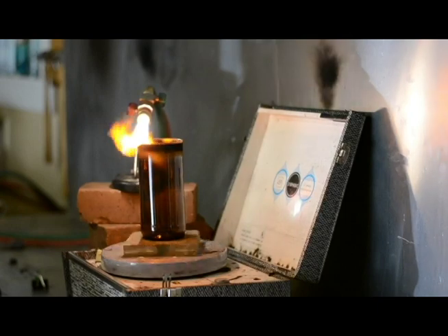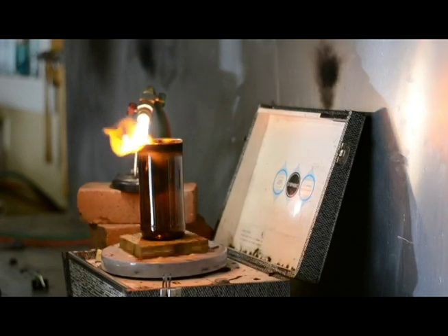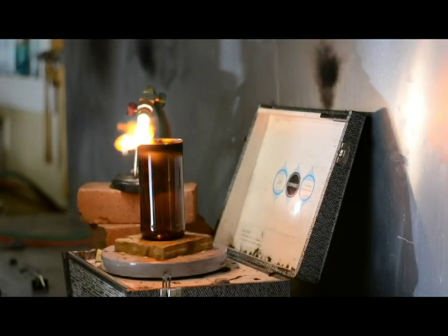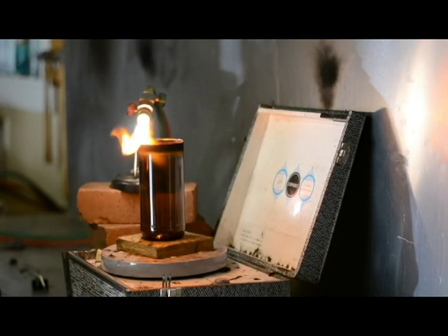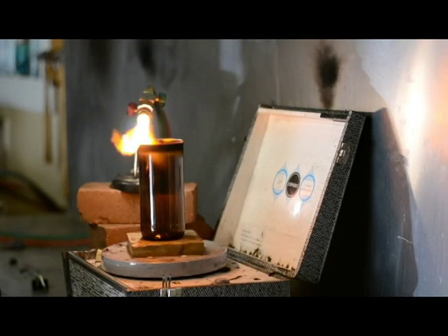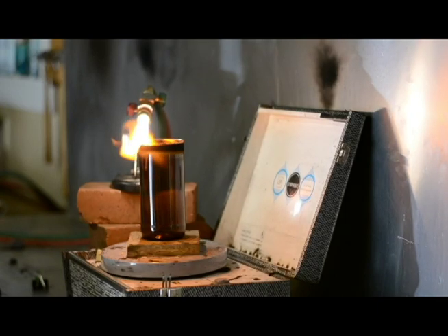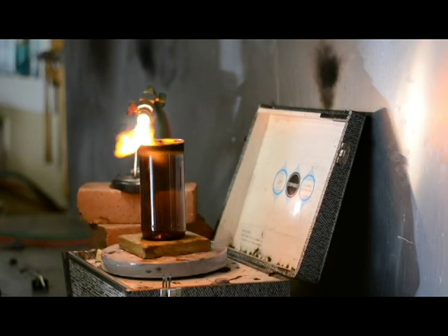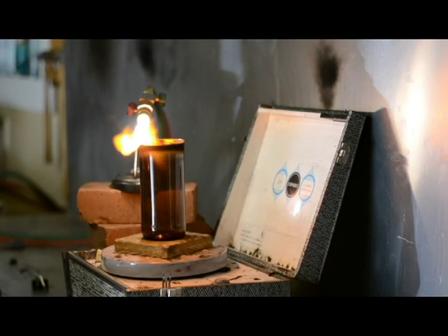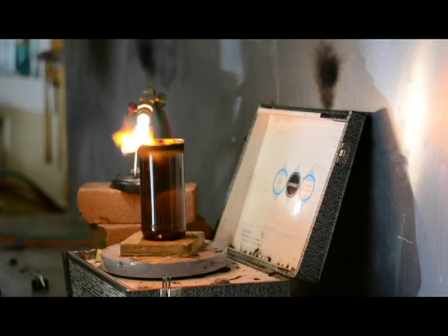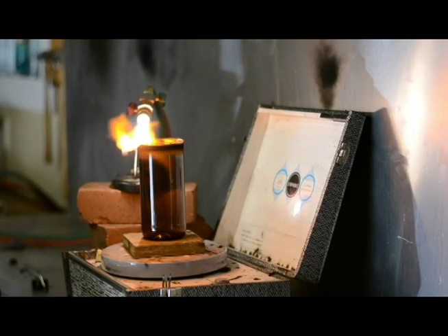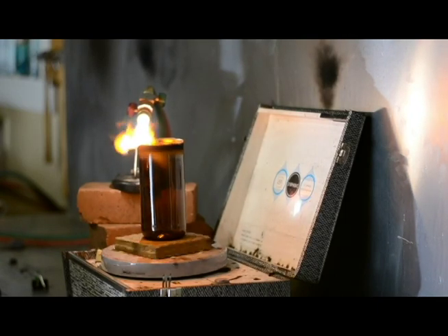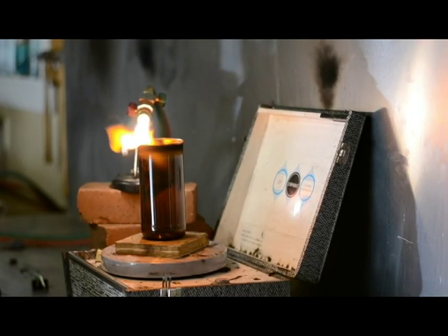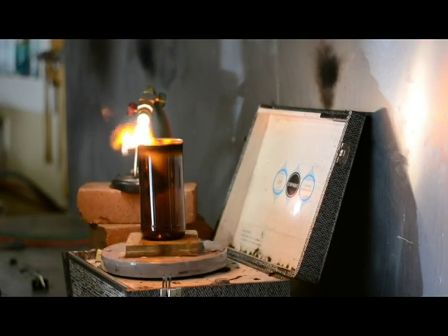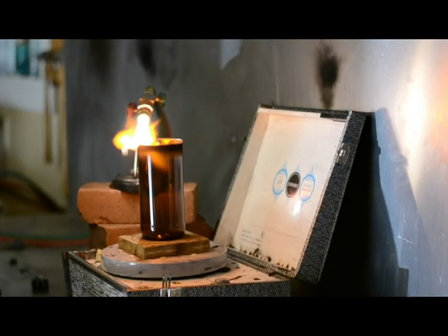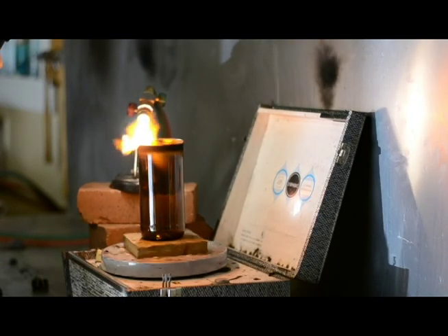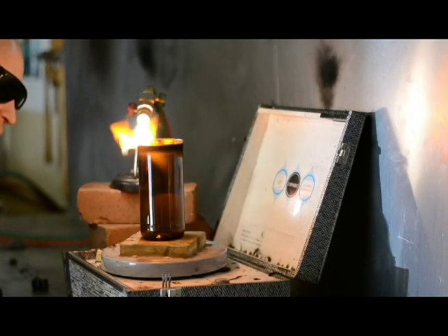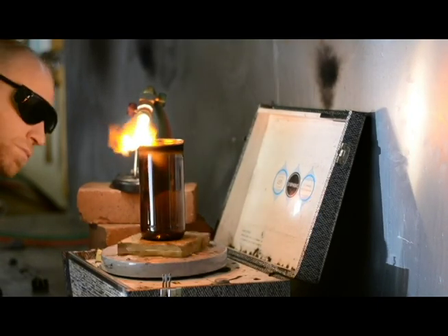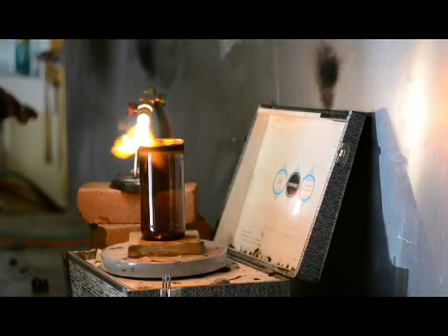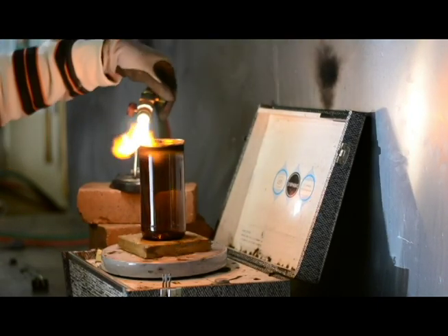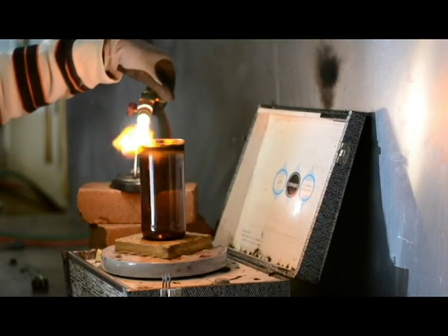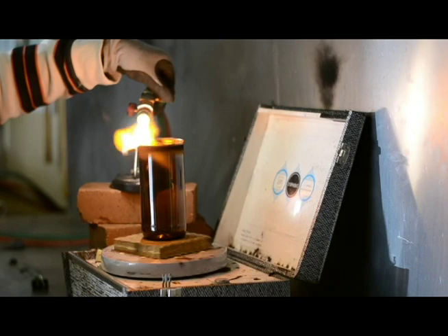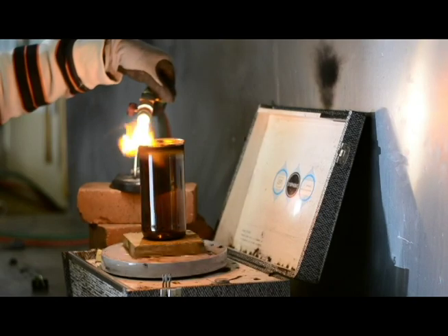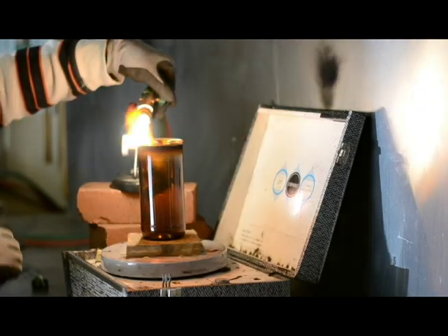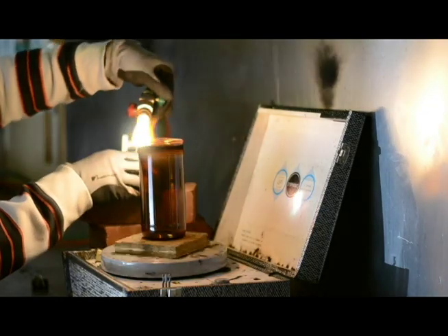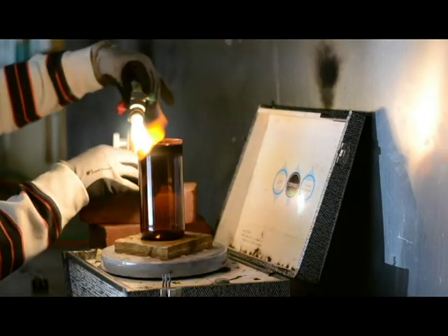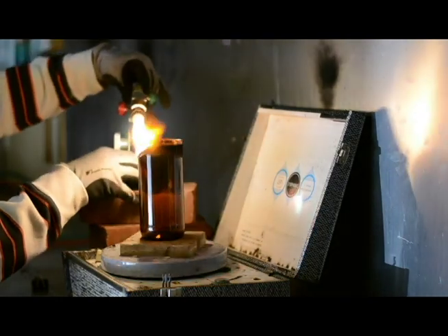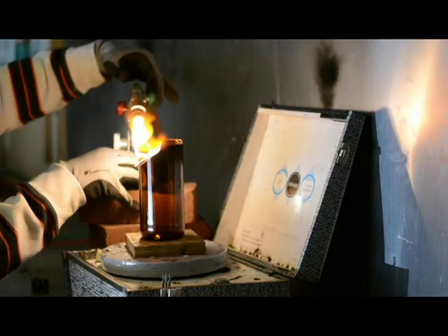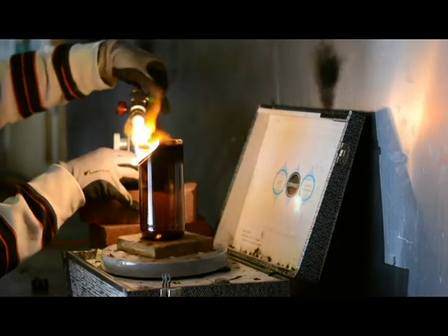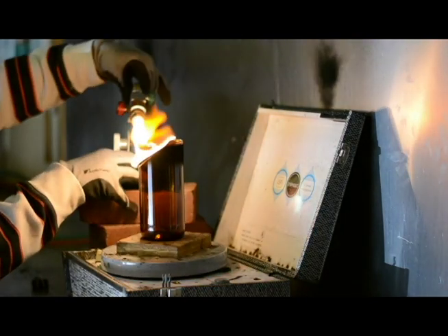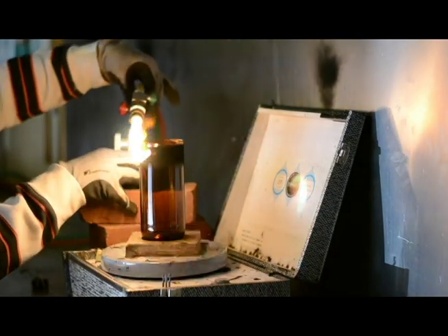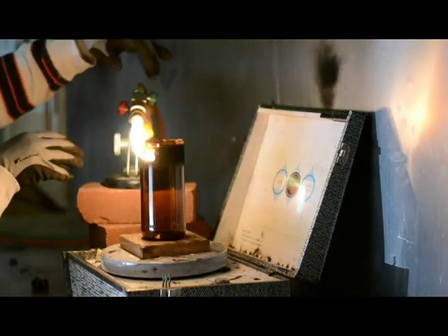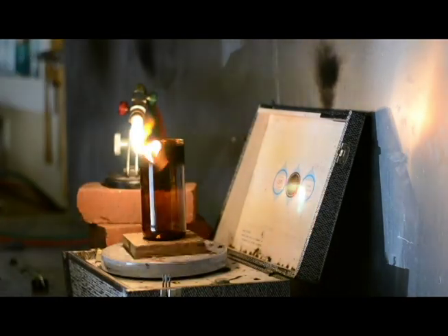While the record player spins, the rim continues to spin, the glass slowly heats up, it melts the rim, and it makes that nice, perfect bevel.